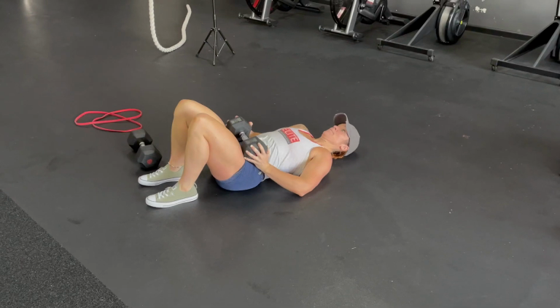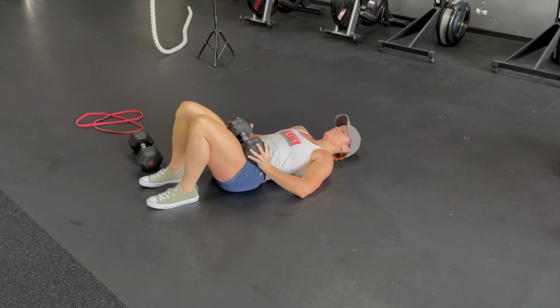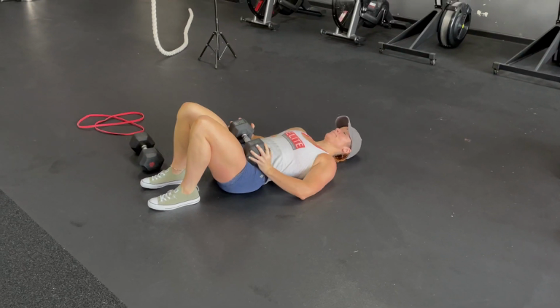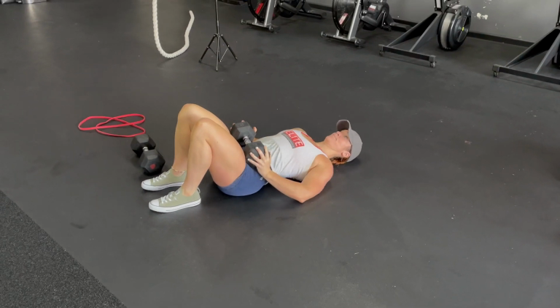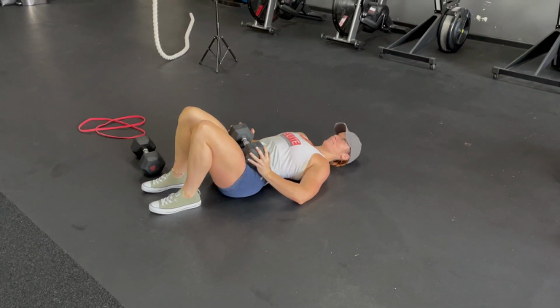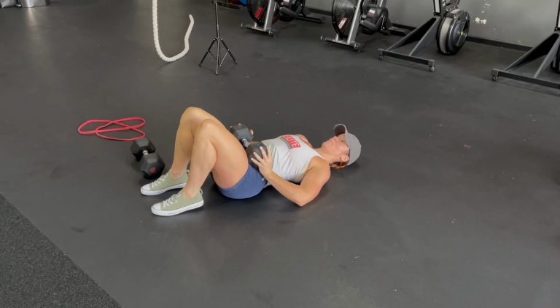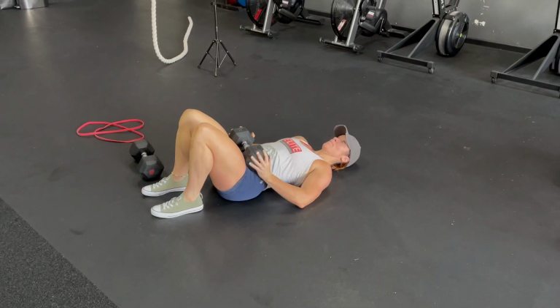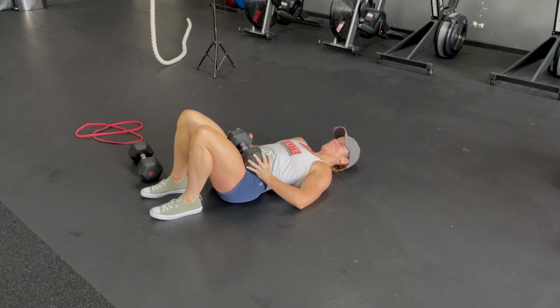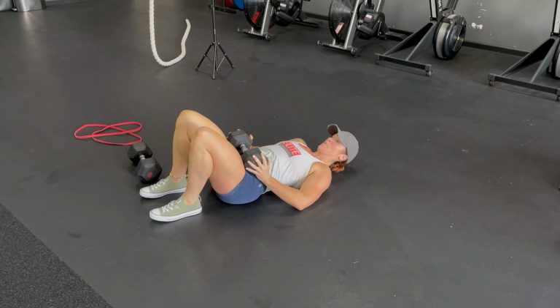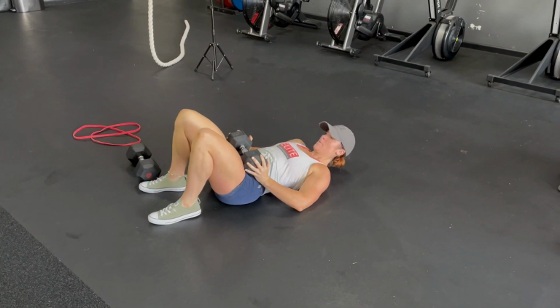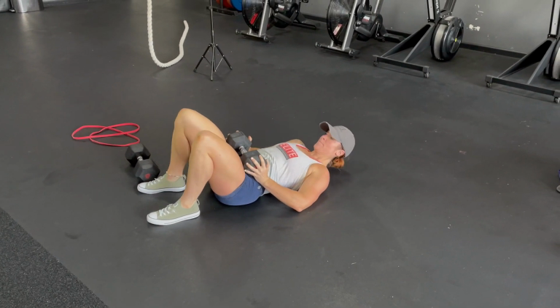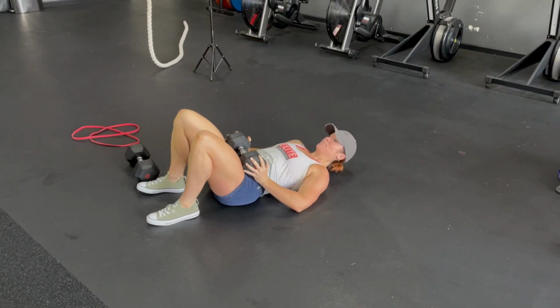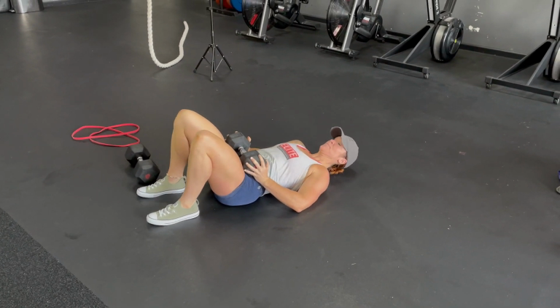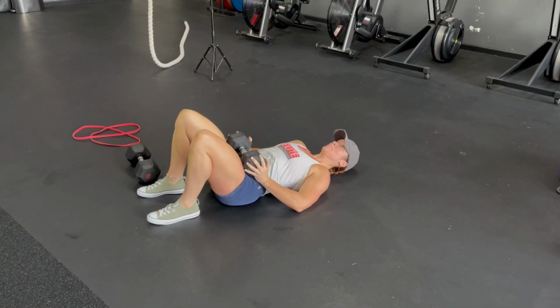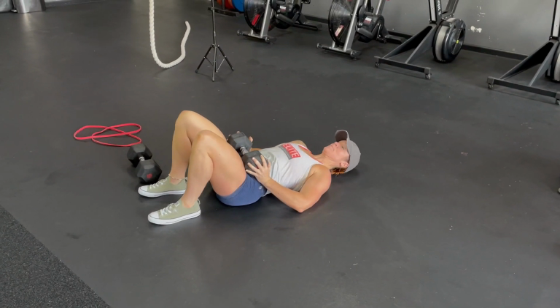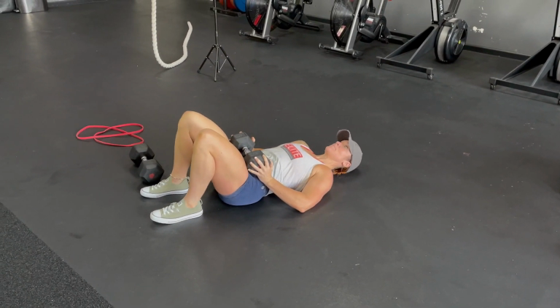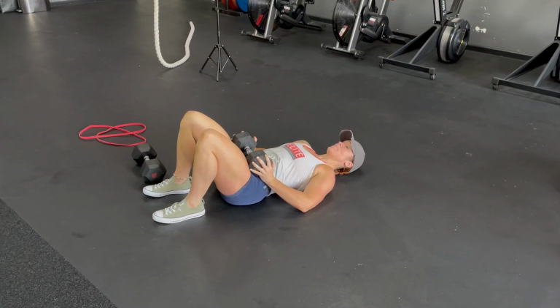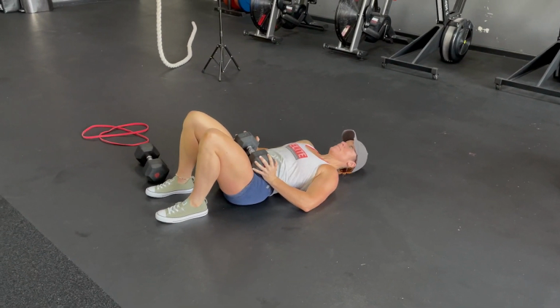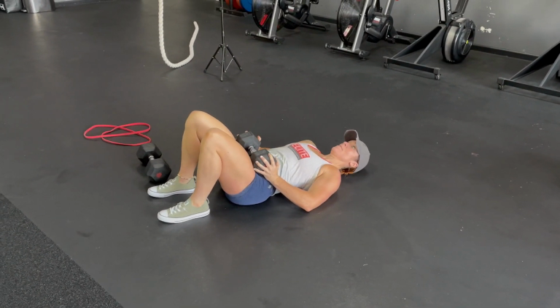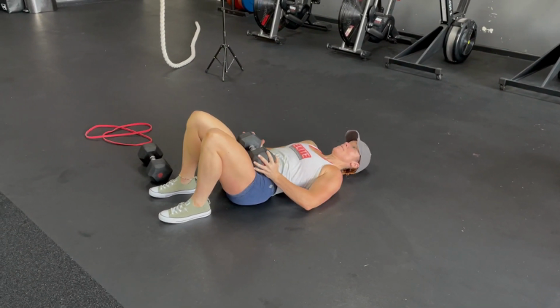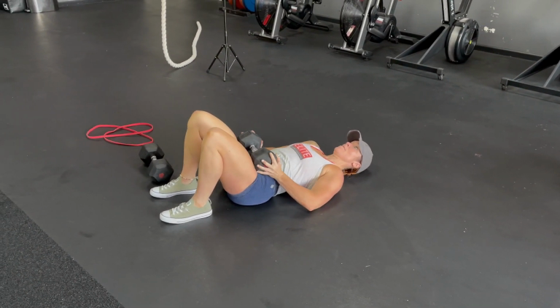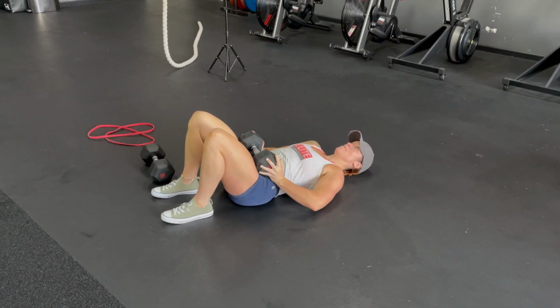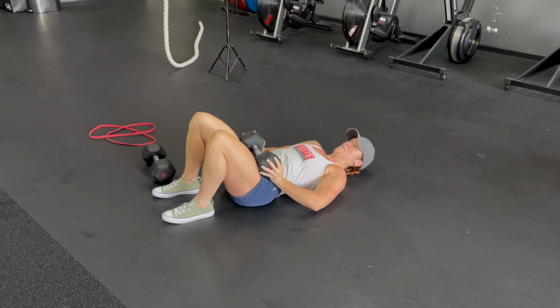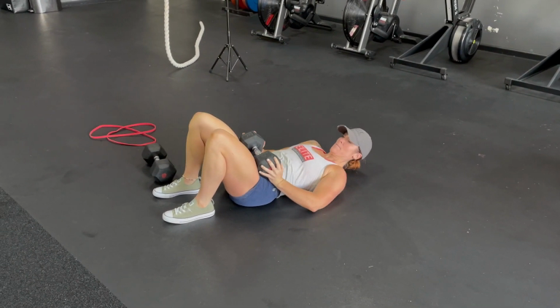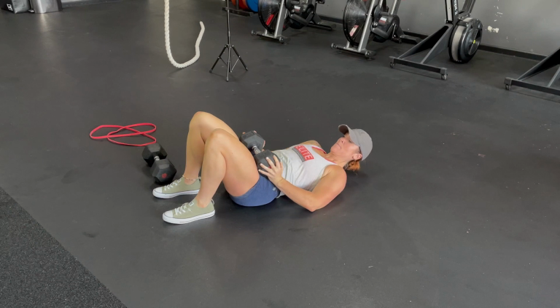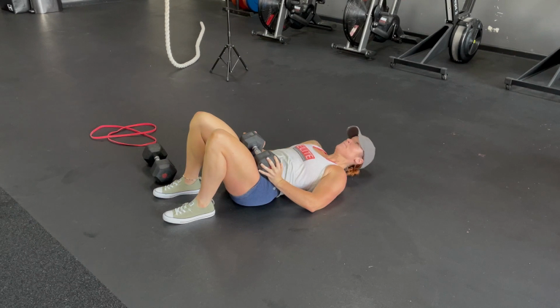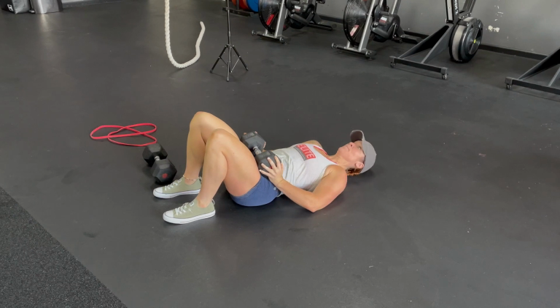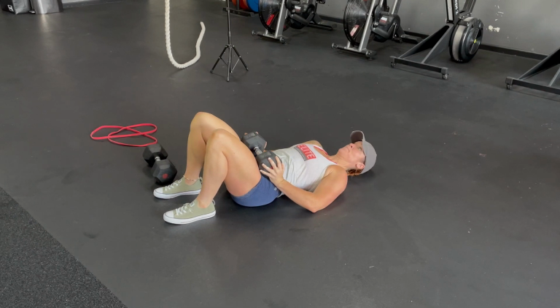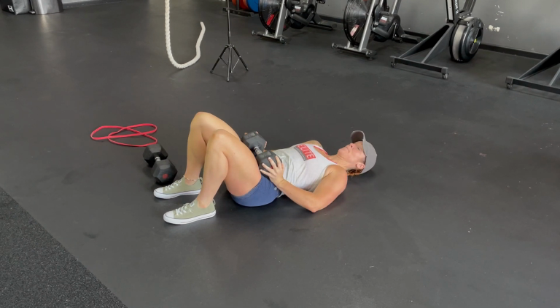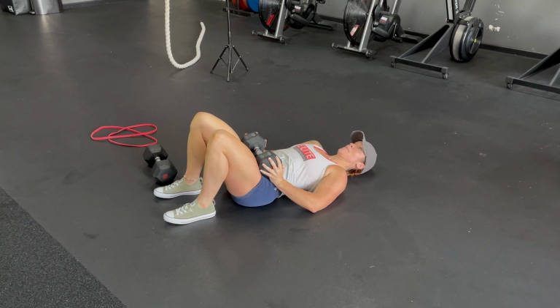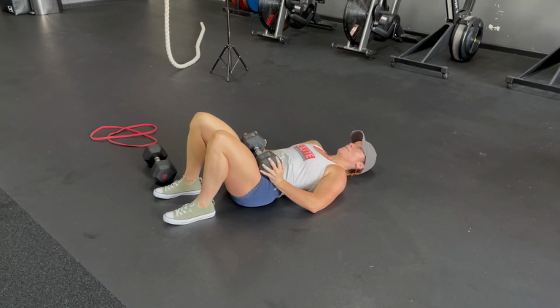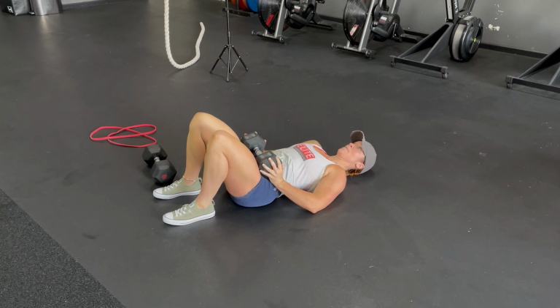On a dumbbell glute bridge, you're going to hold that dumbbell at the top of your thighs — a nice meaty part of your thighs. Feet are going to be about hip width.